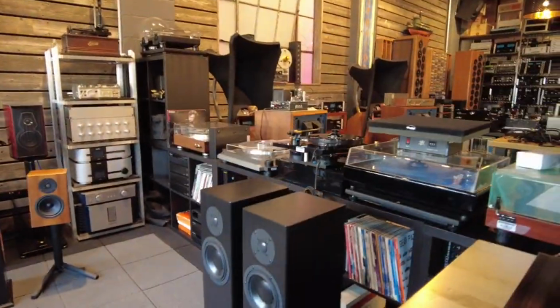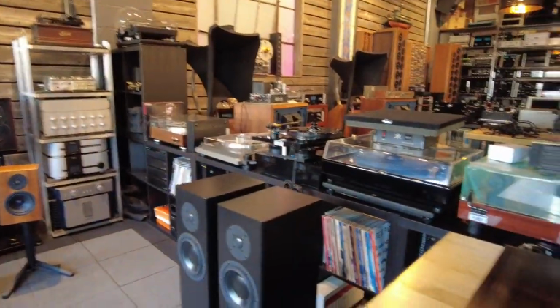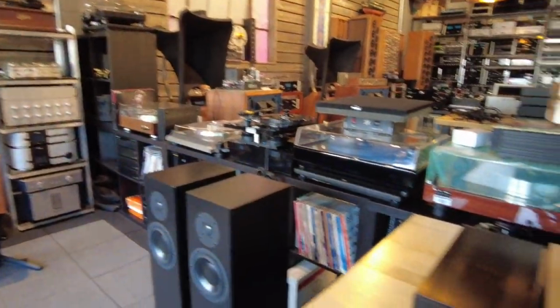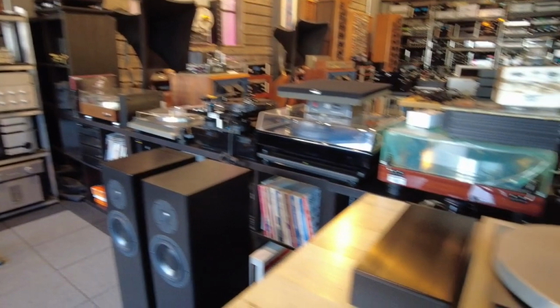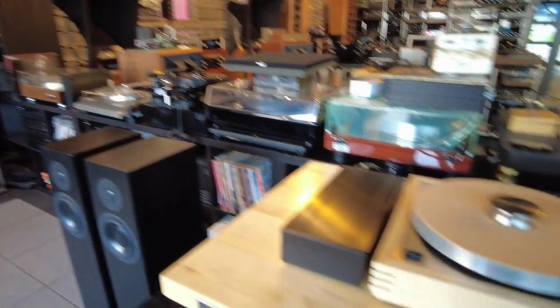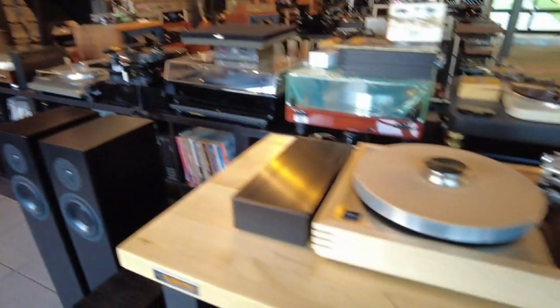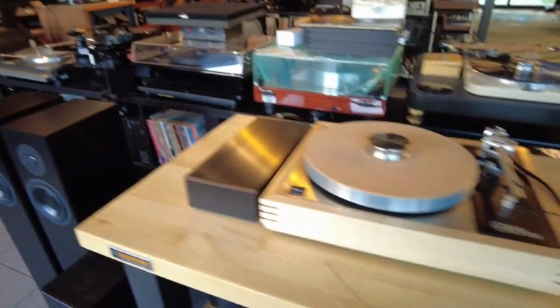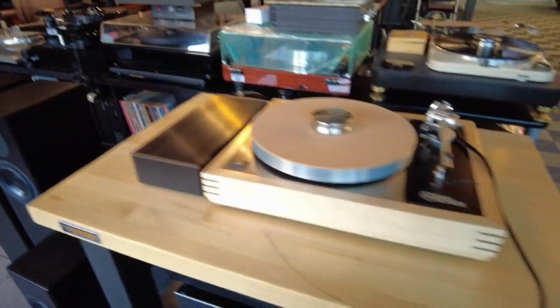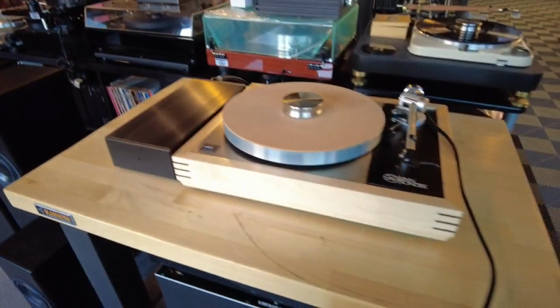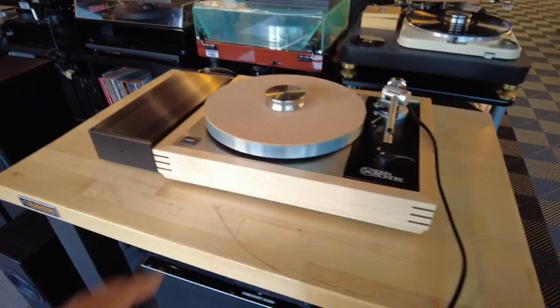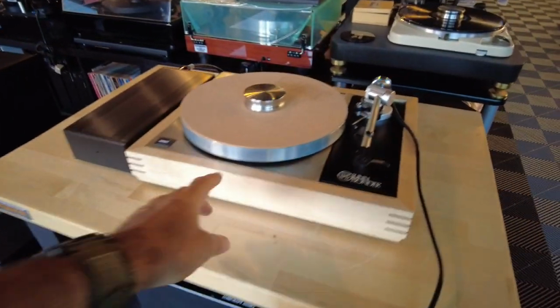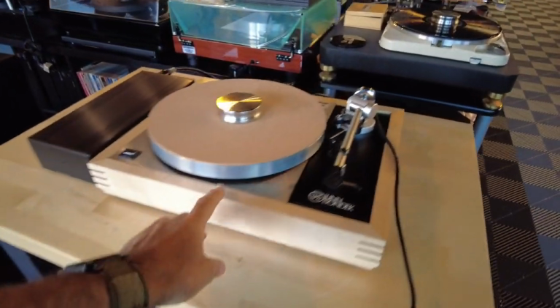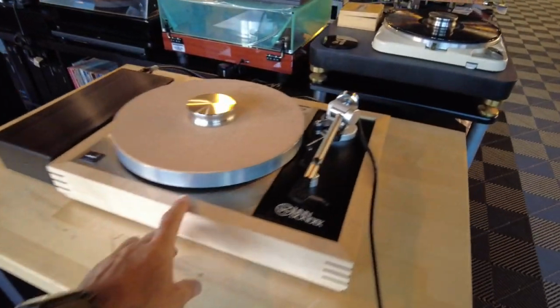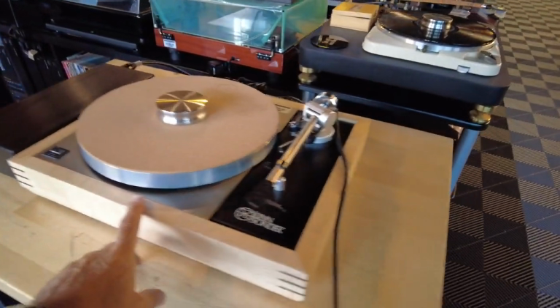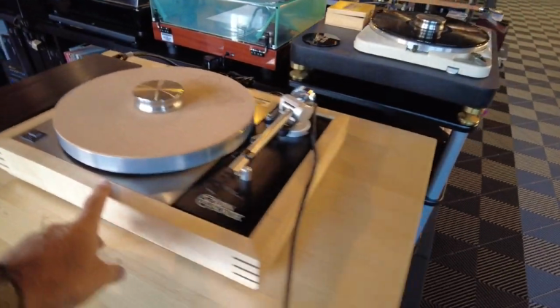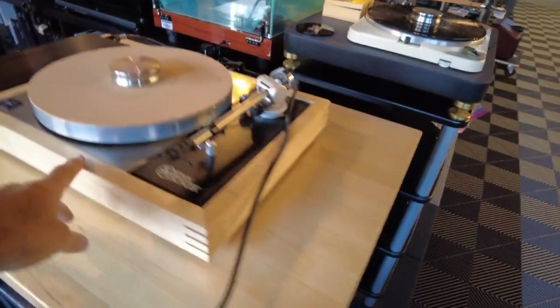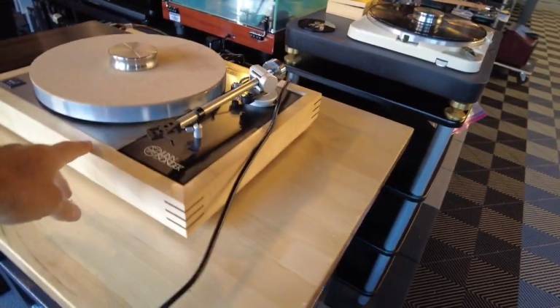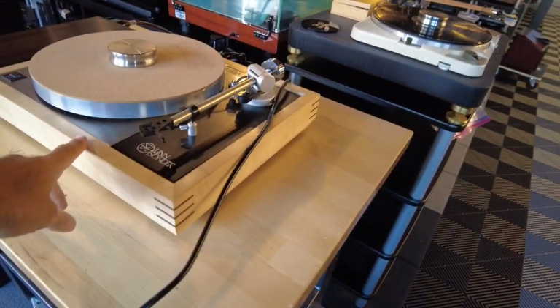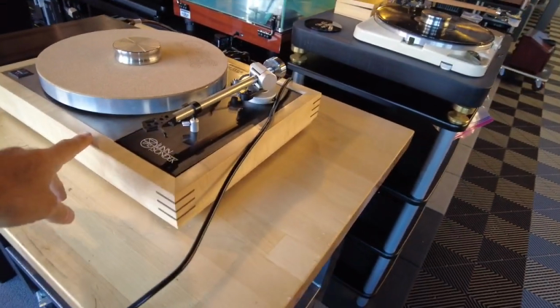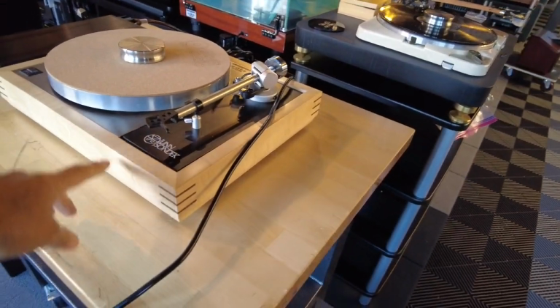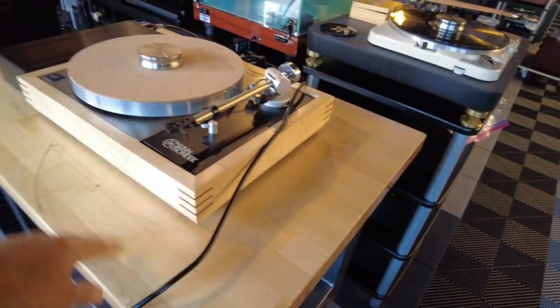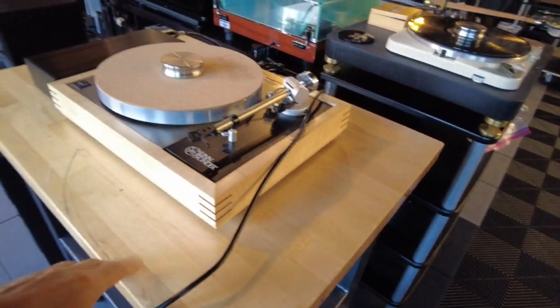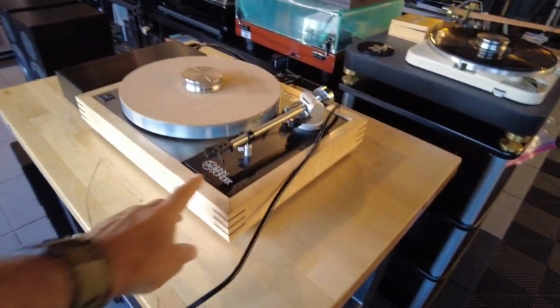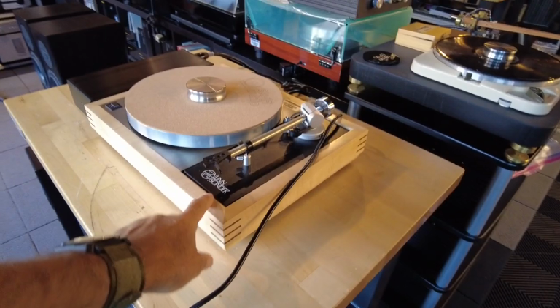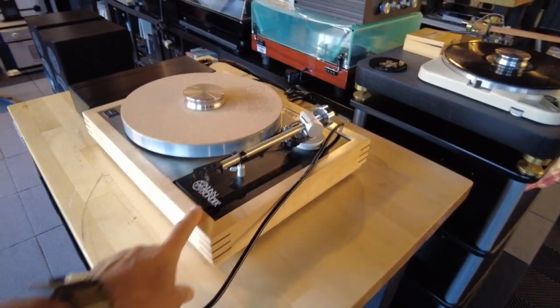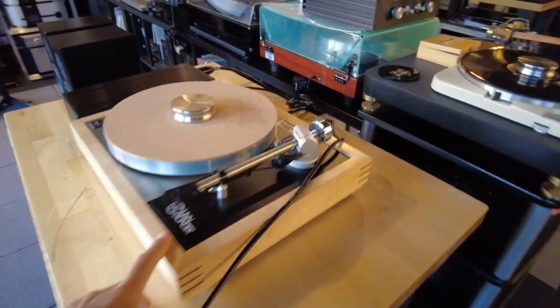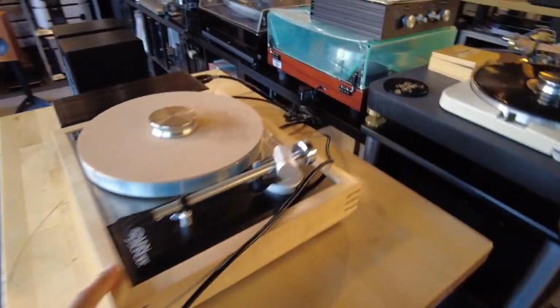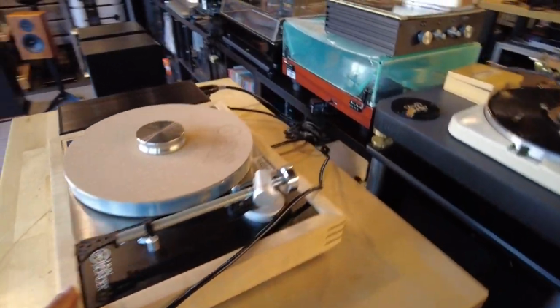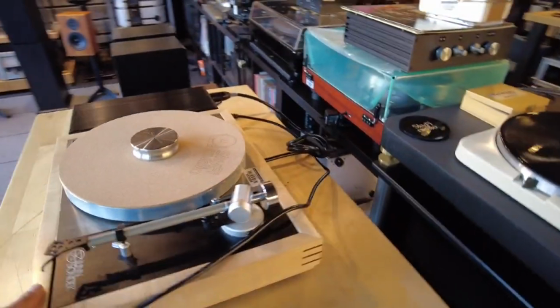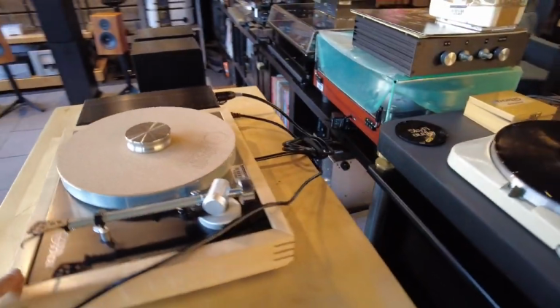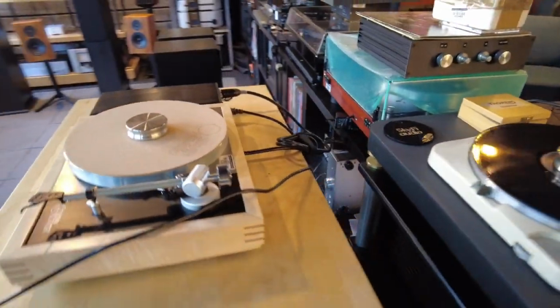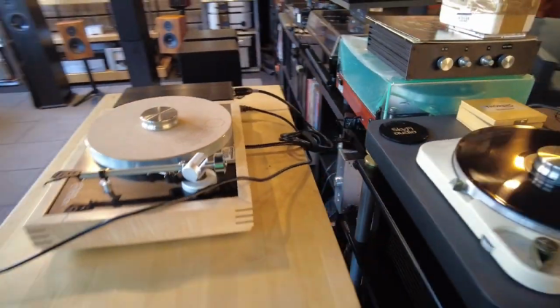Moving over this way, the Linn LP12 we just finished. There's a separate video for this if you're interested in knowing more about it.